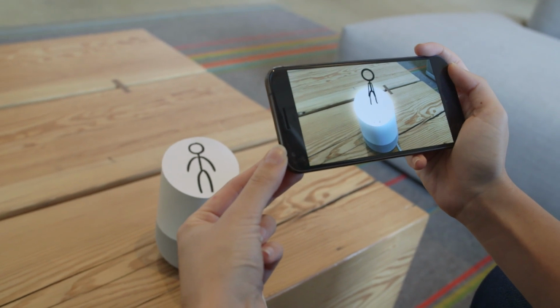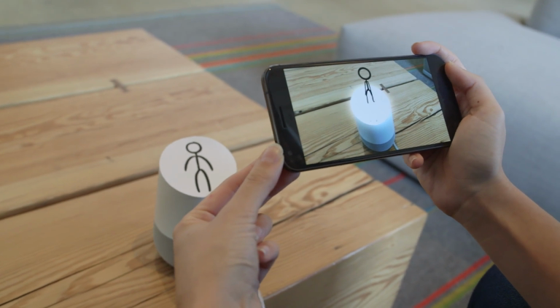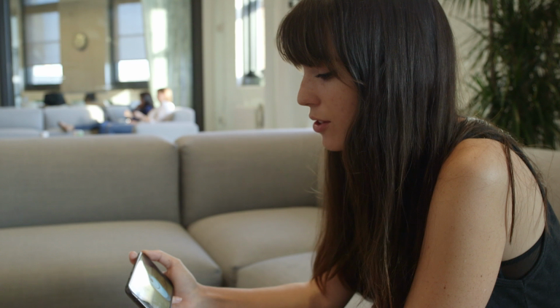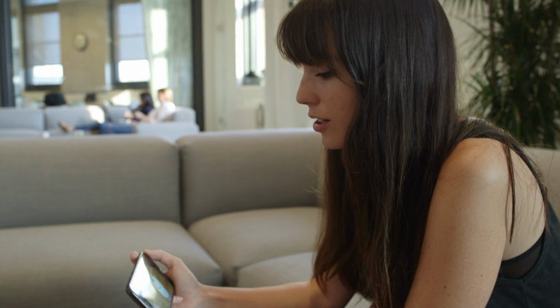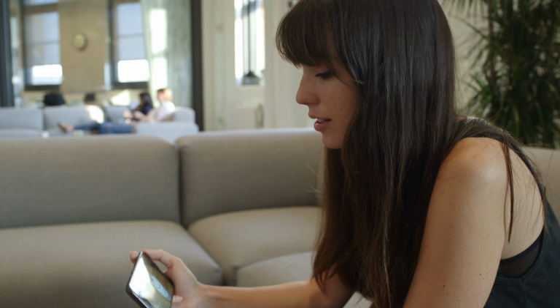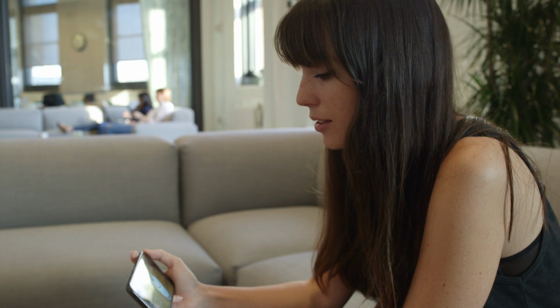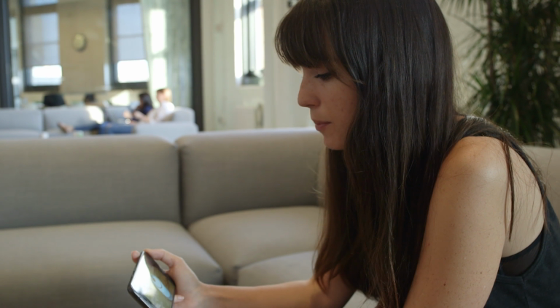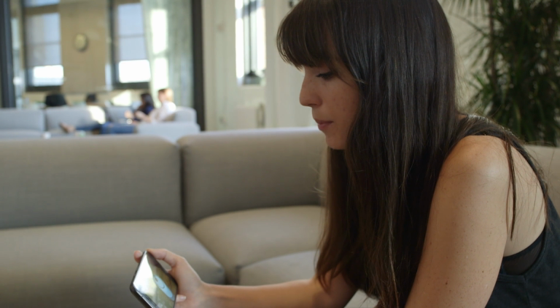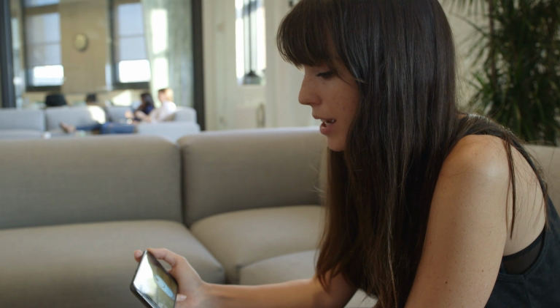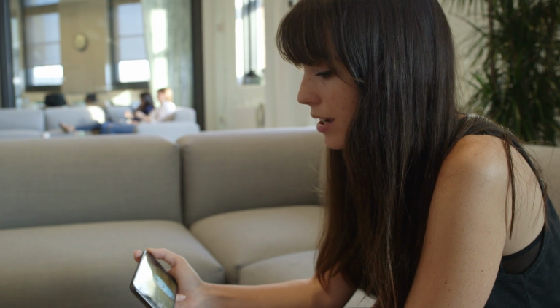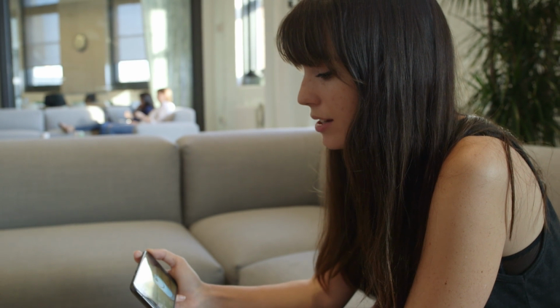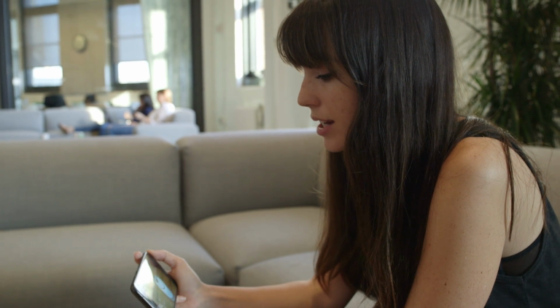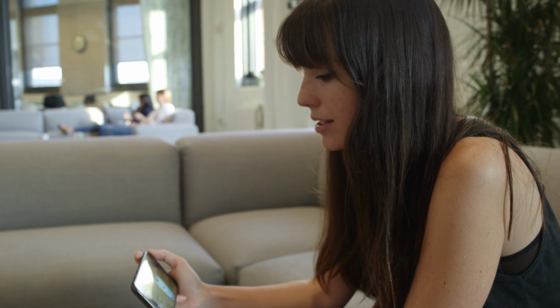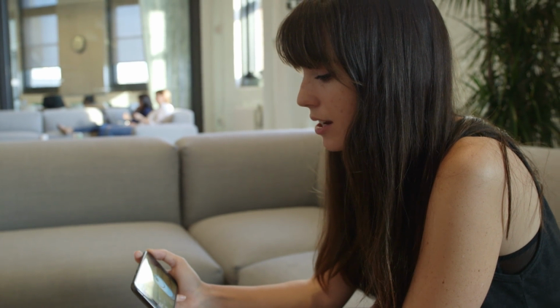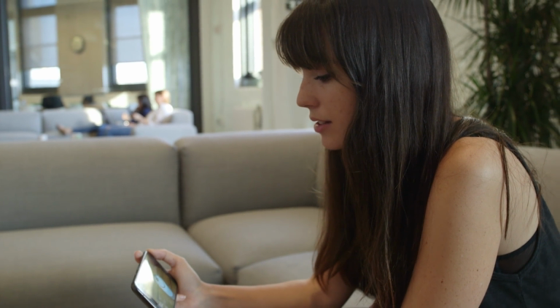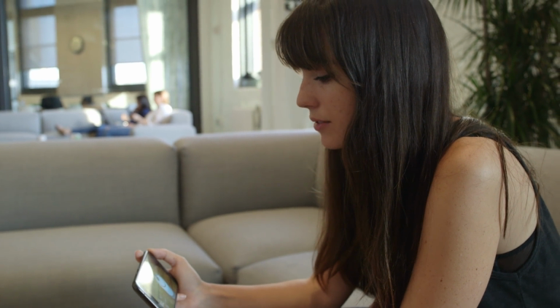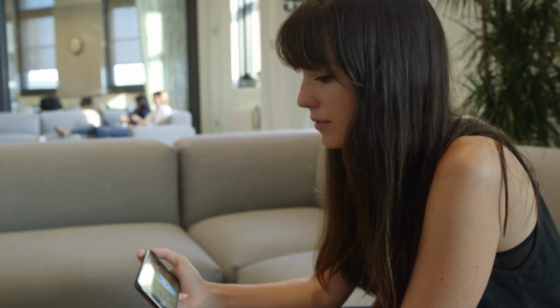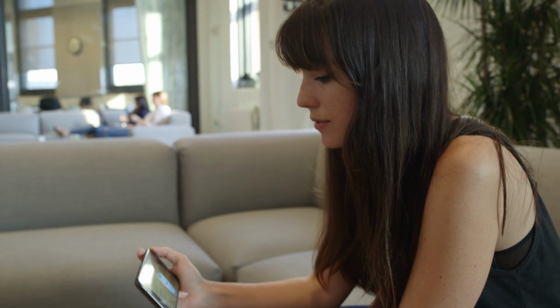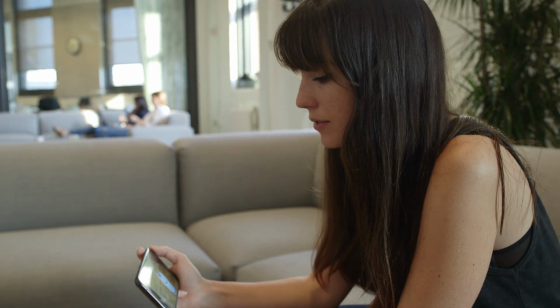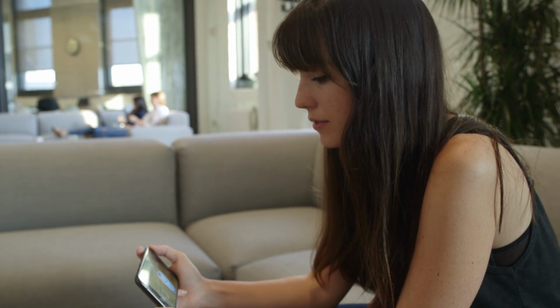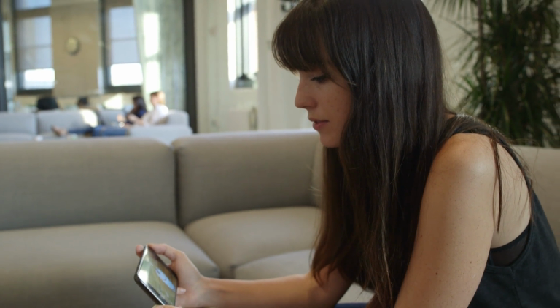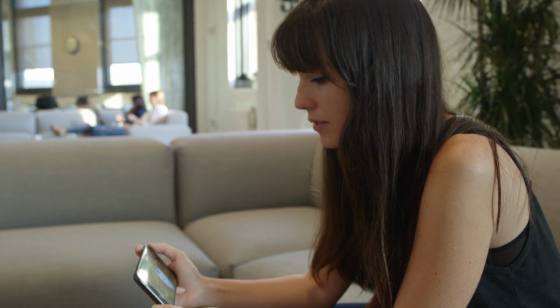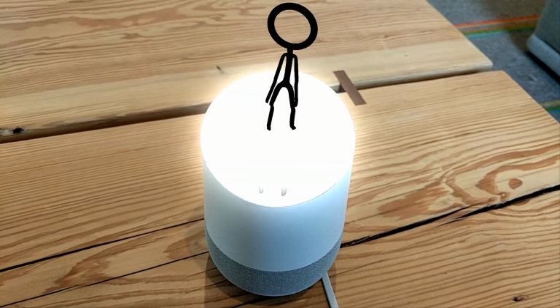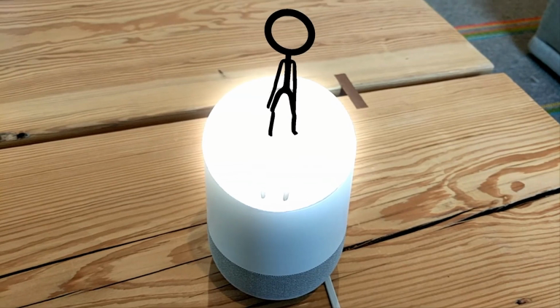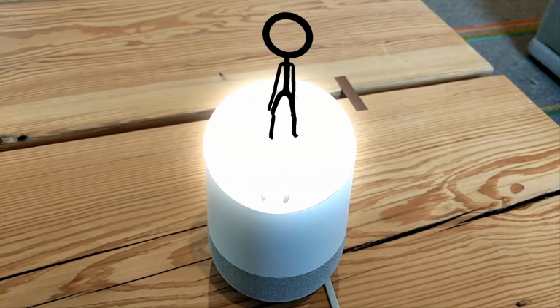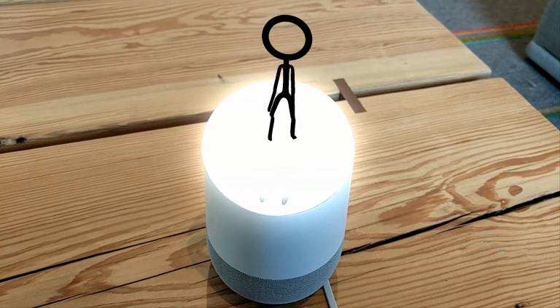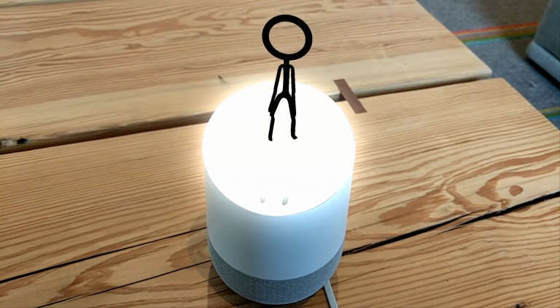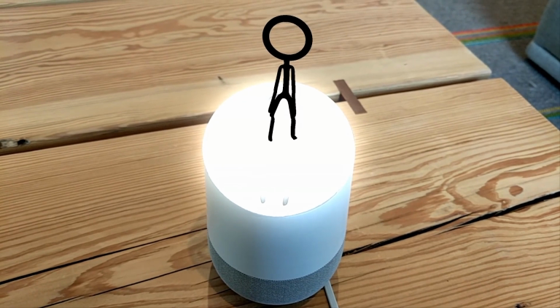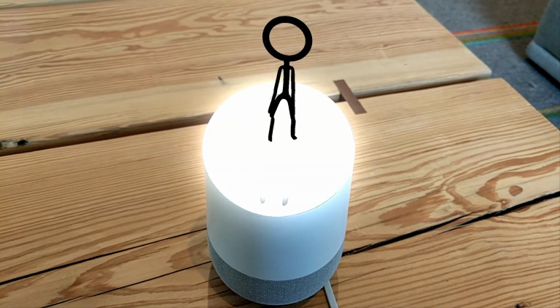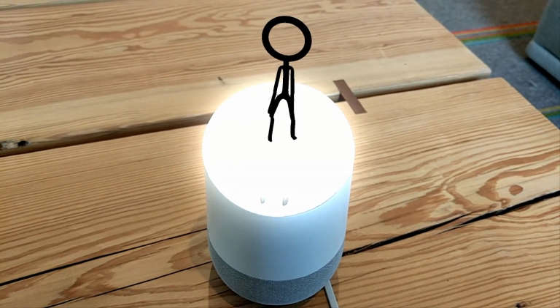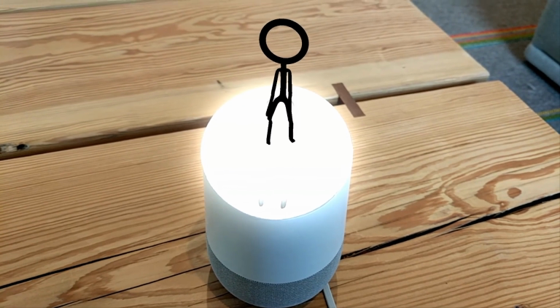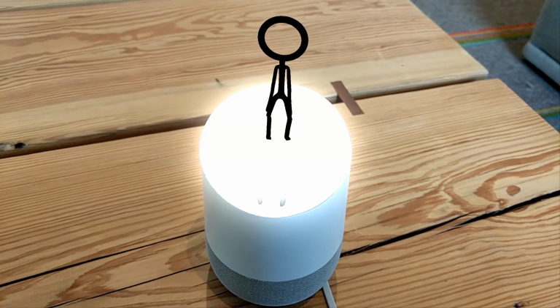OK Google, play Salsa. All right, playing your Spotify playlist called Salsa.